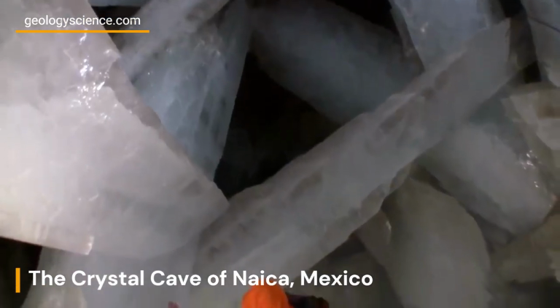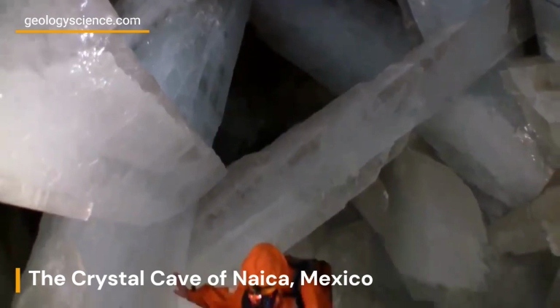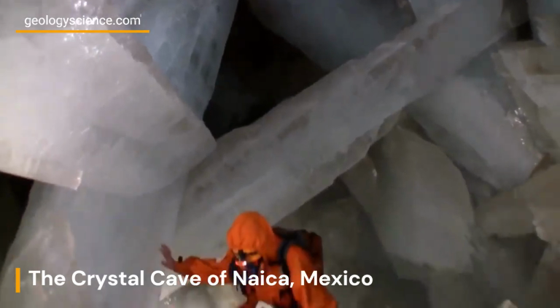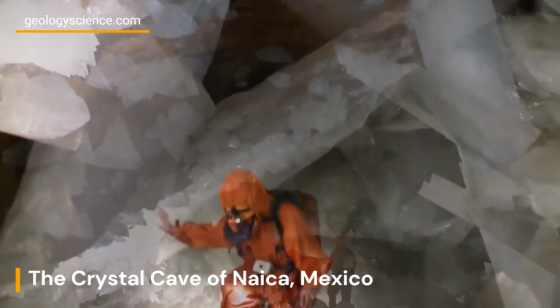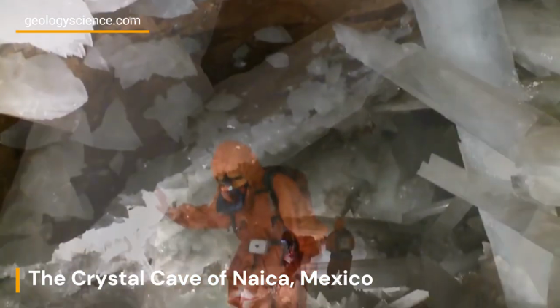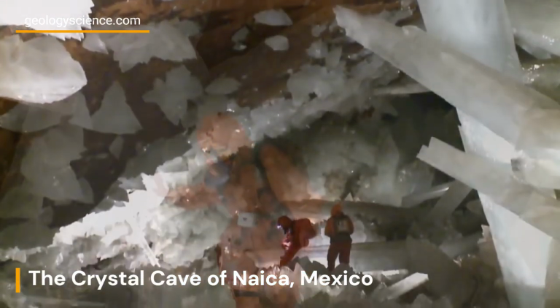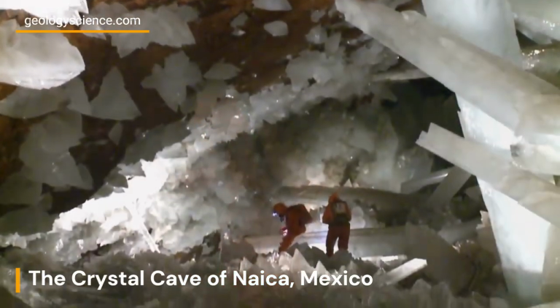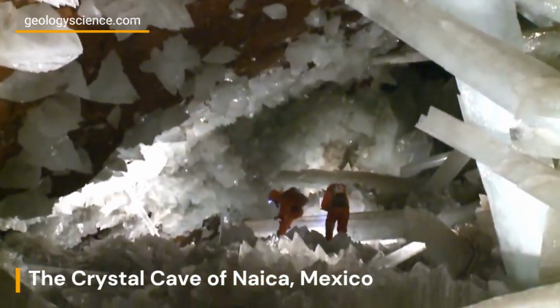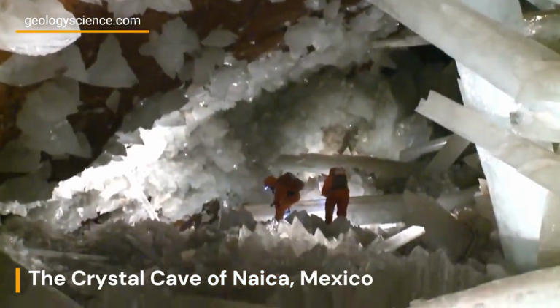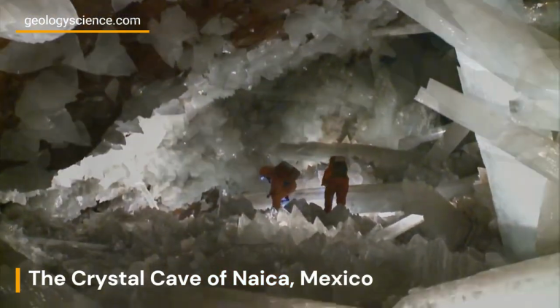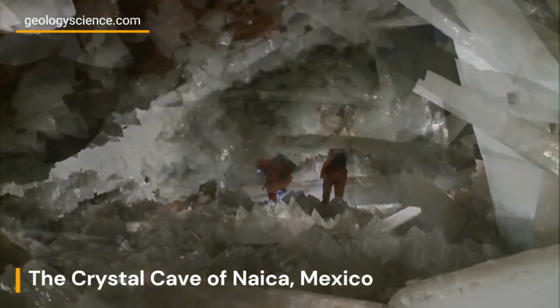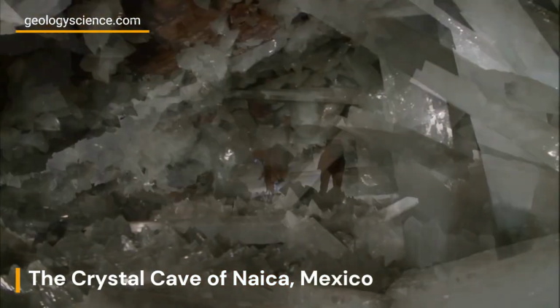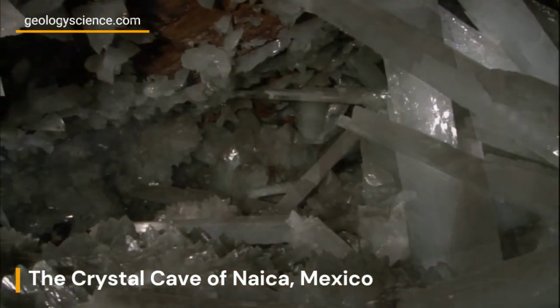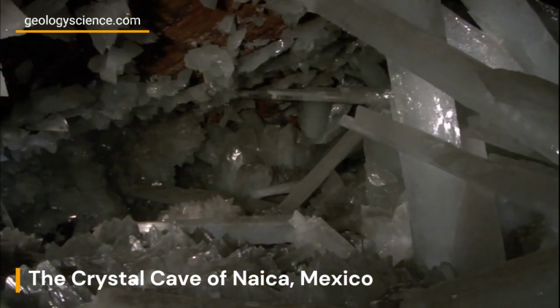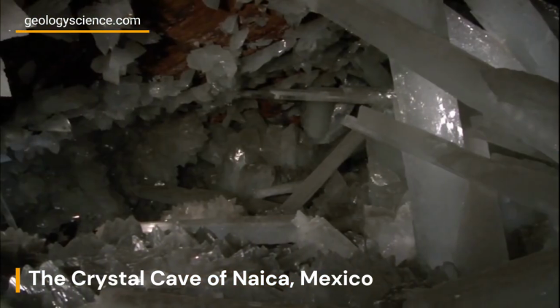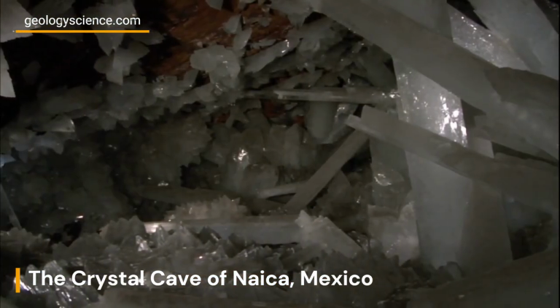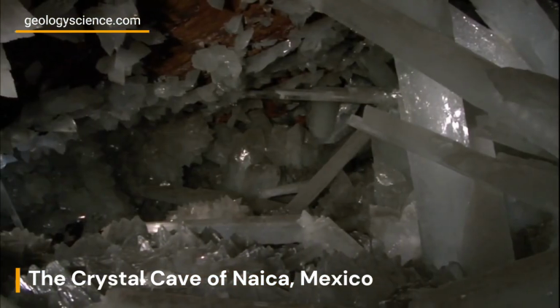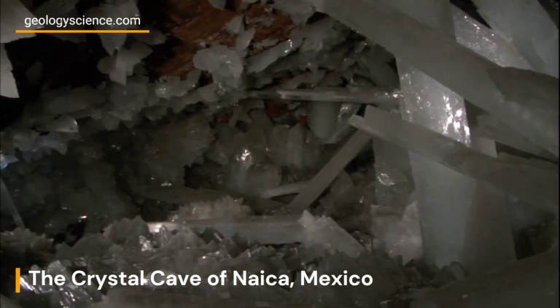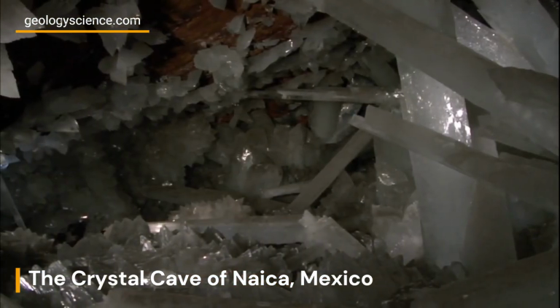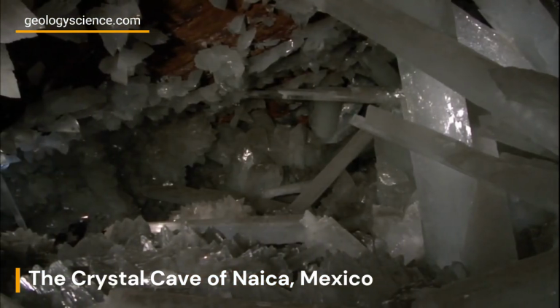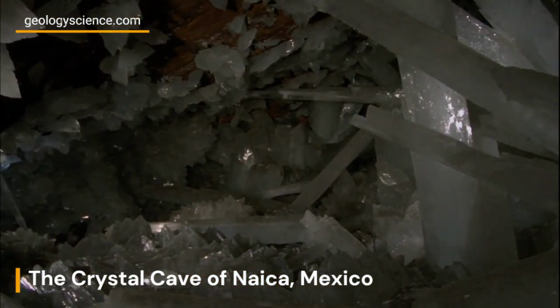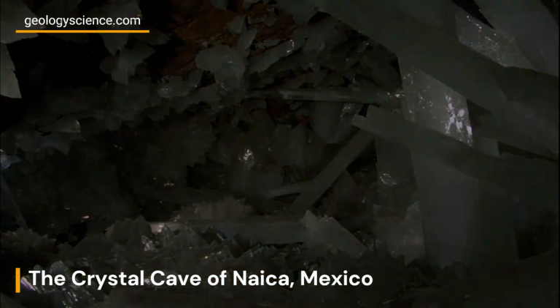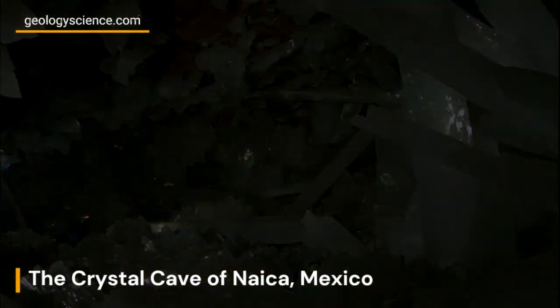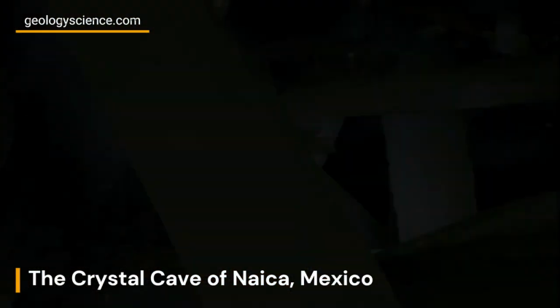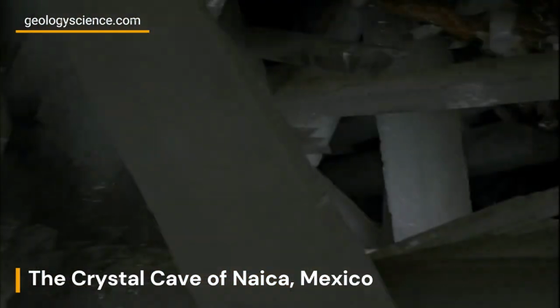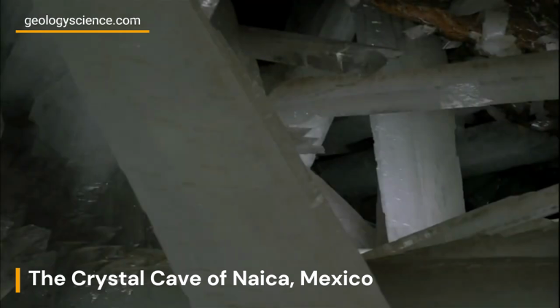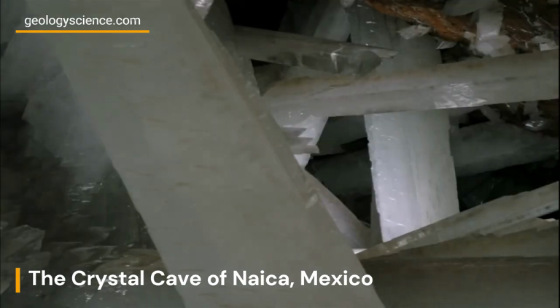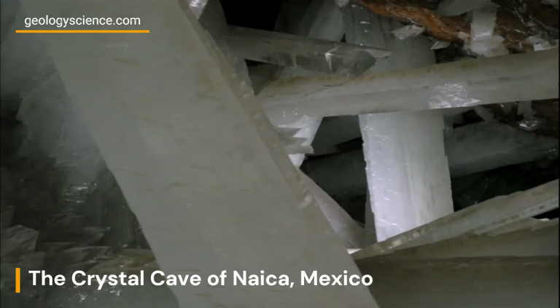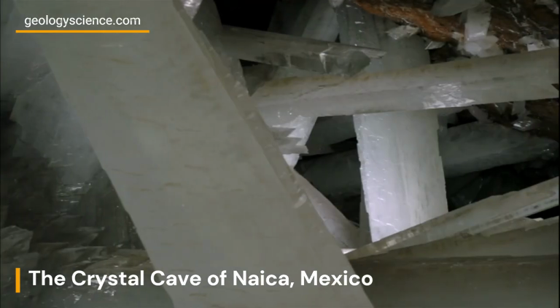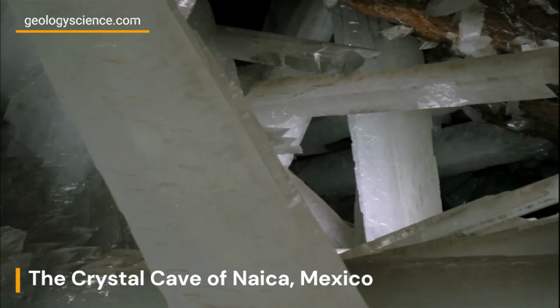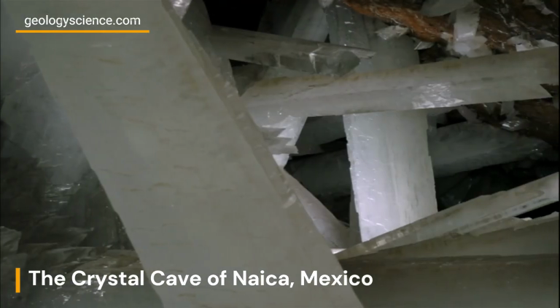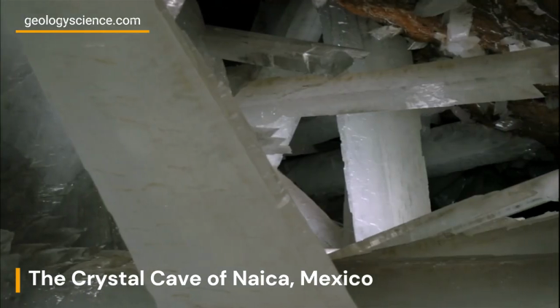The crystals exhibit remarkable transparency, clarity, and geometric precision, adding to their ethereal beauty.